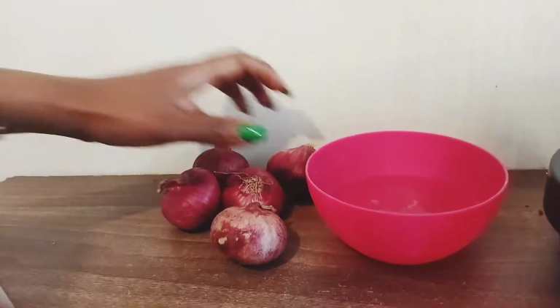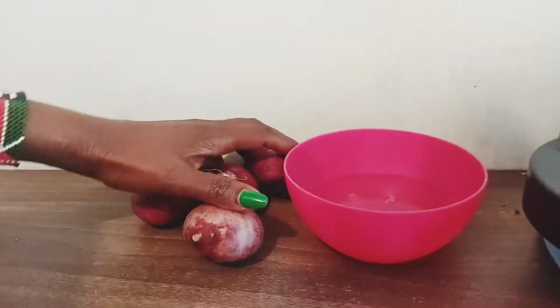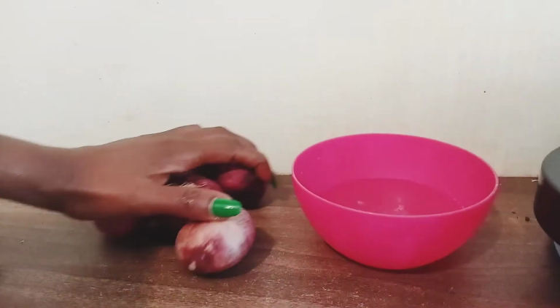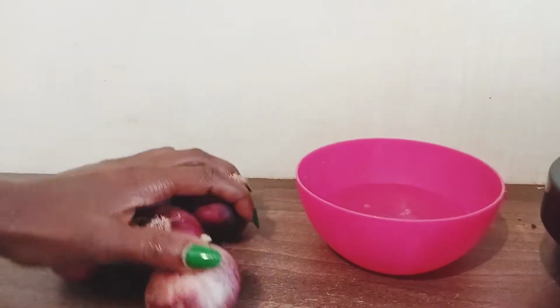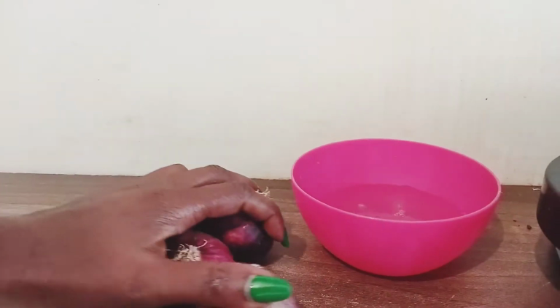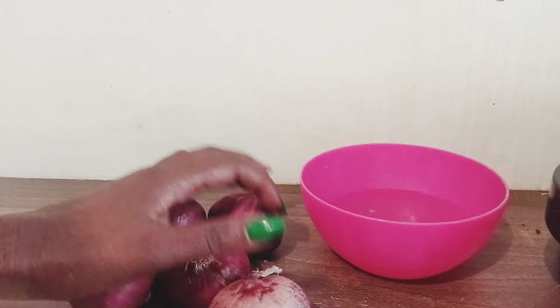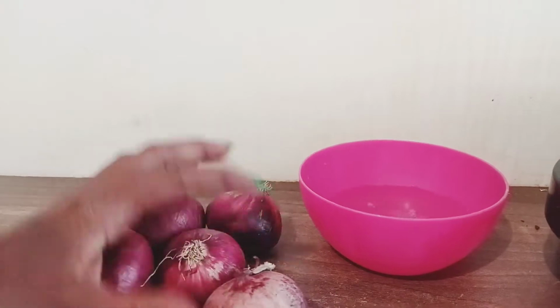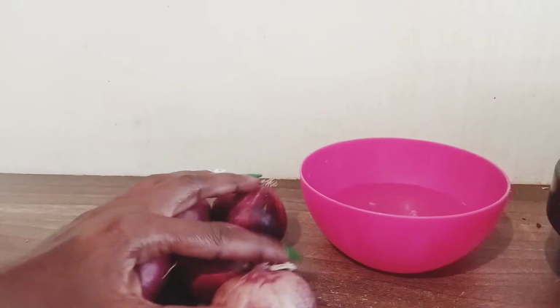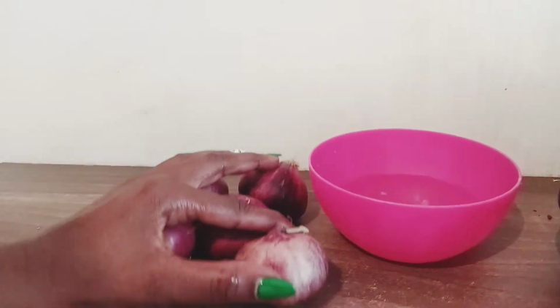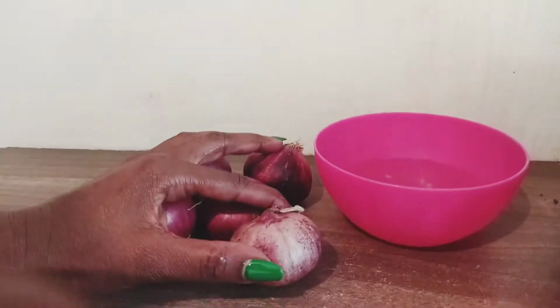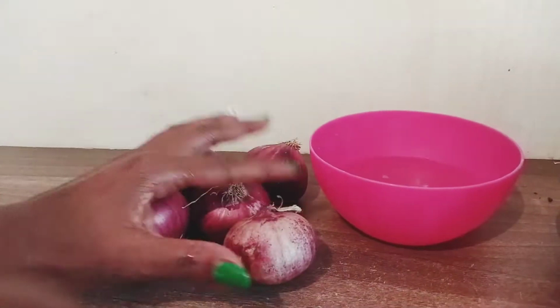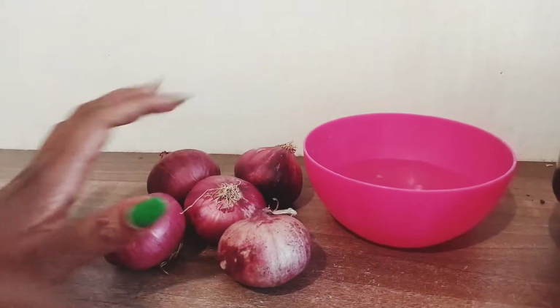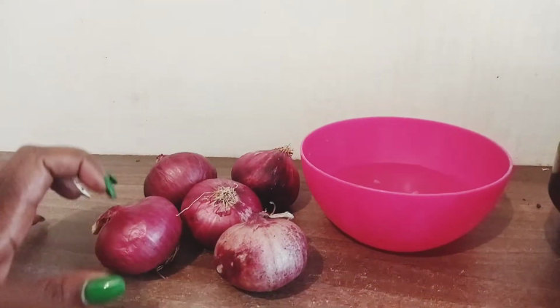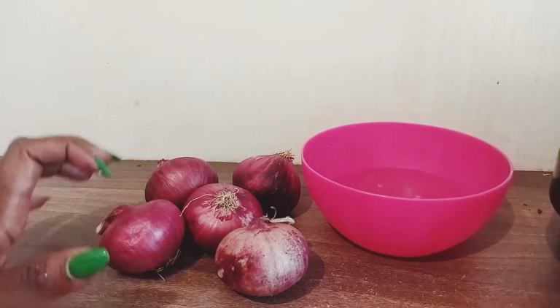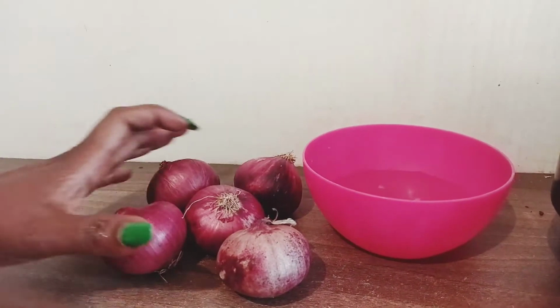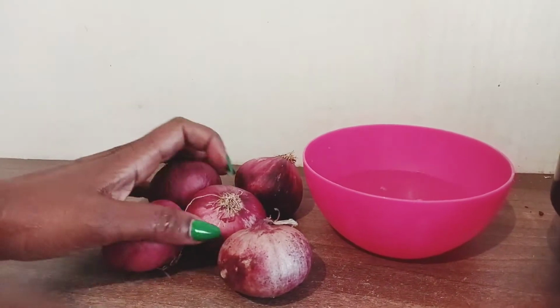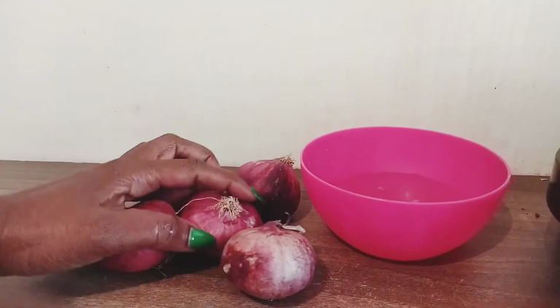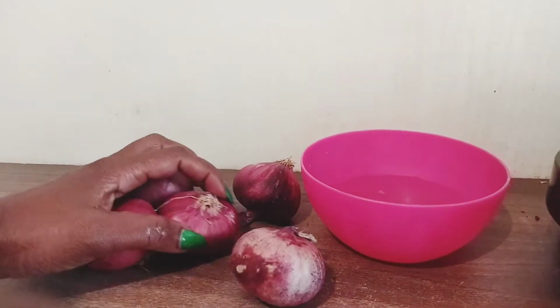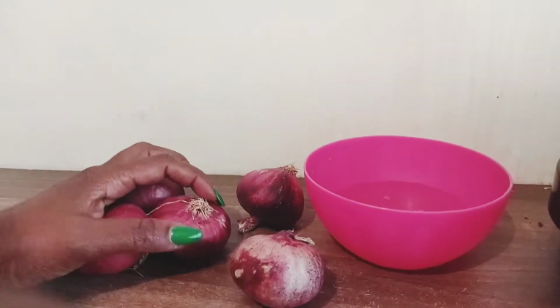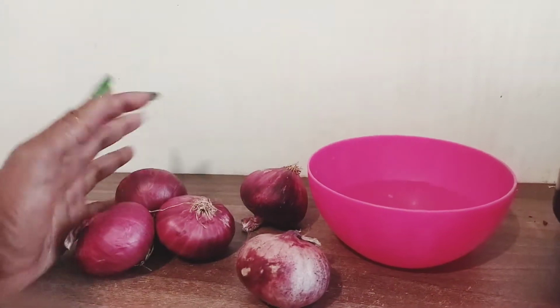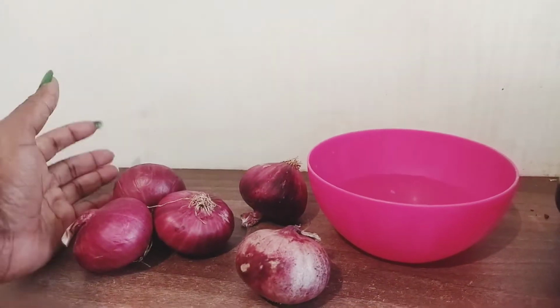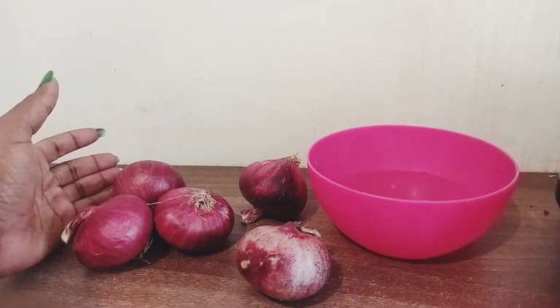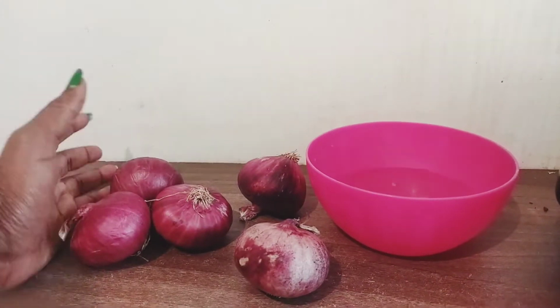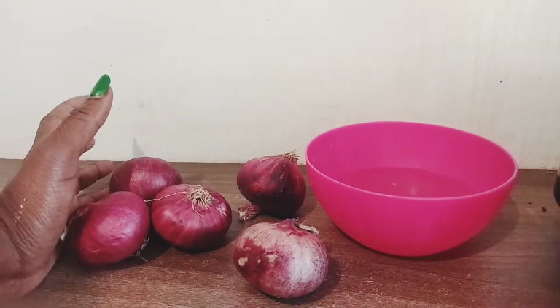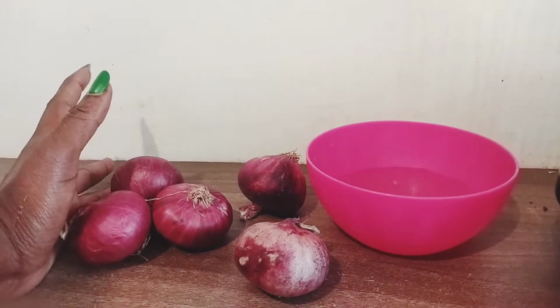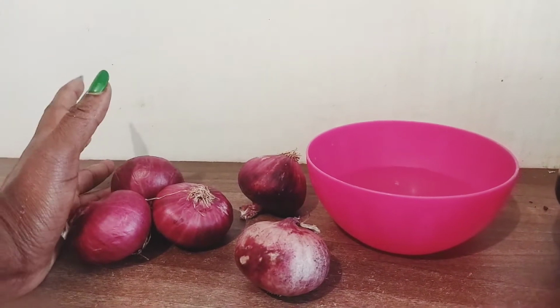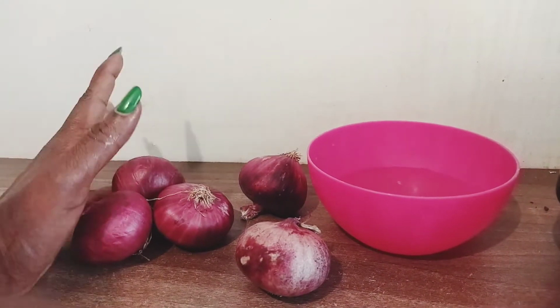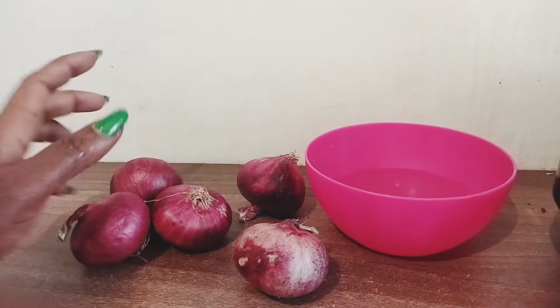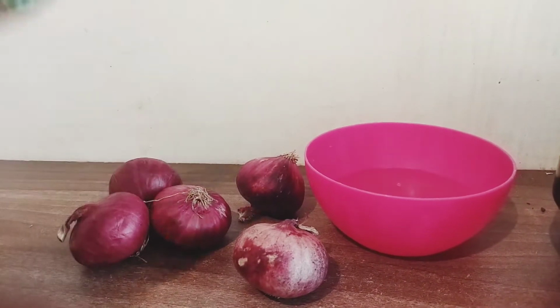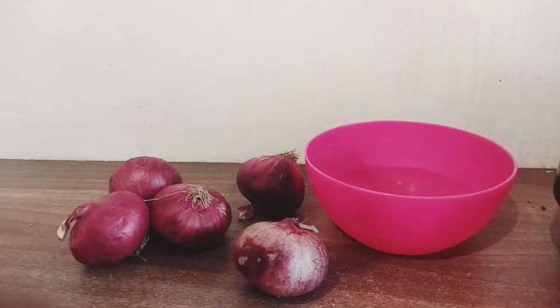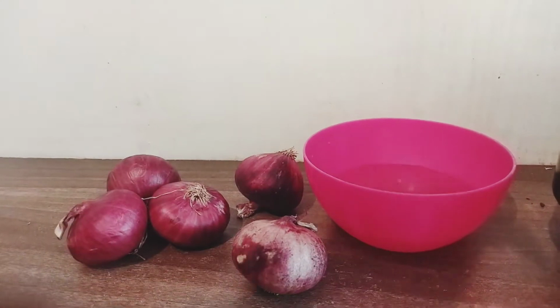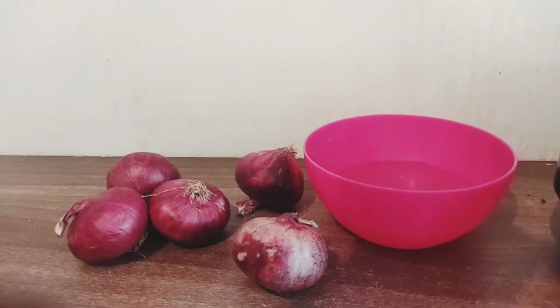Meanwhile, please slice your onions. I have five of them. Put in as much as possible.